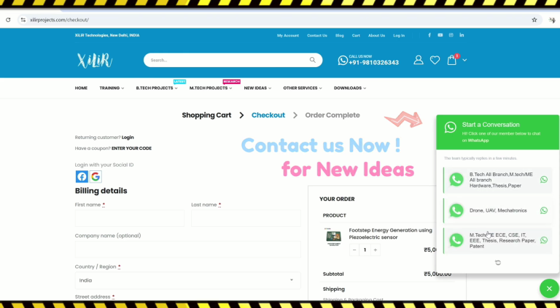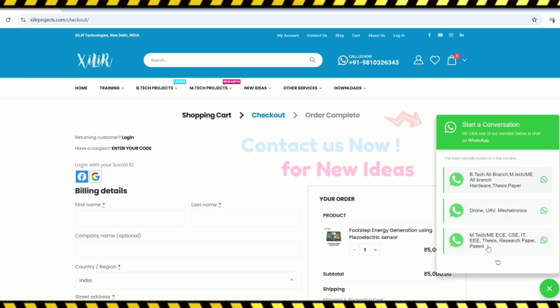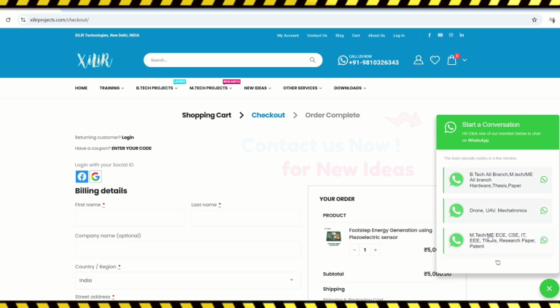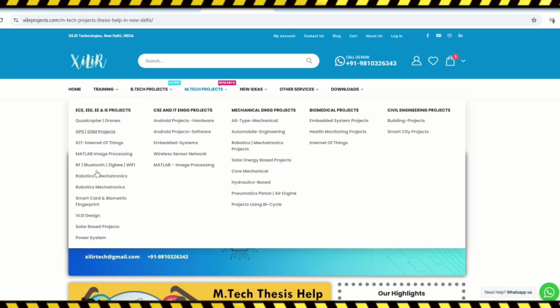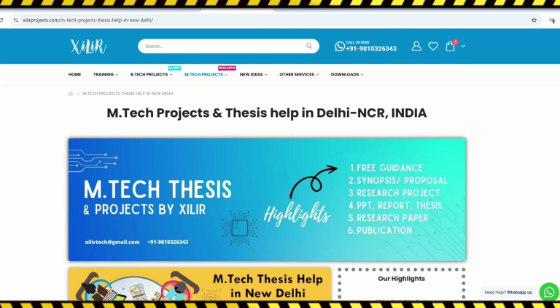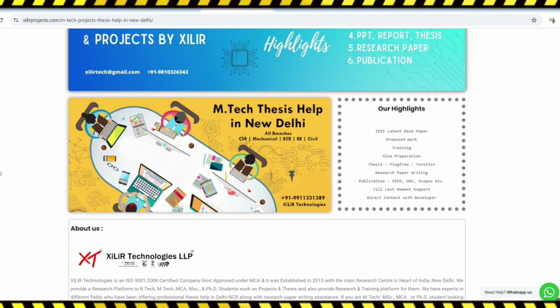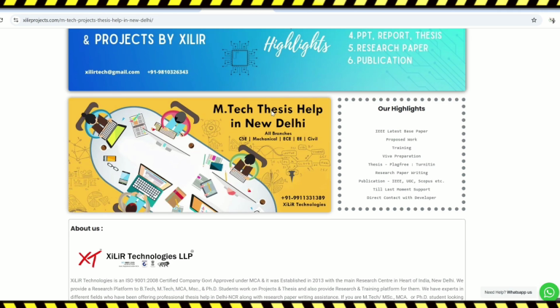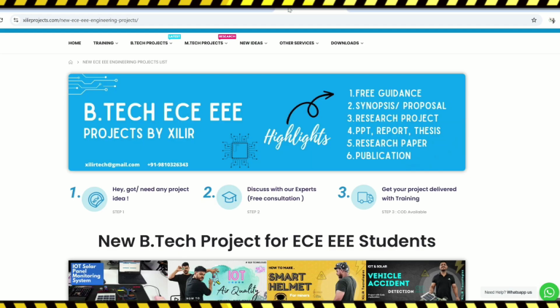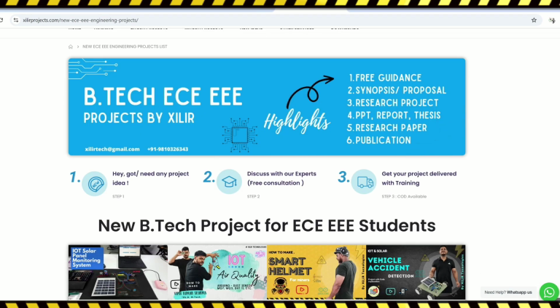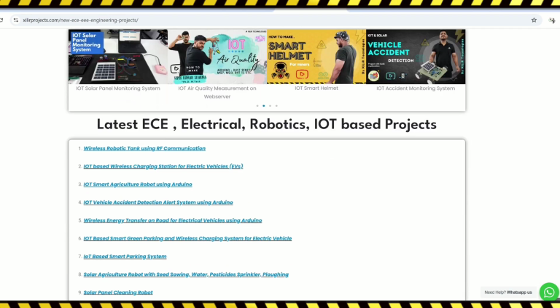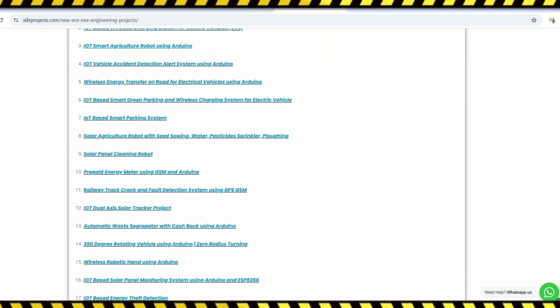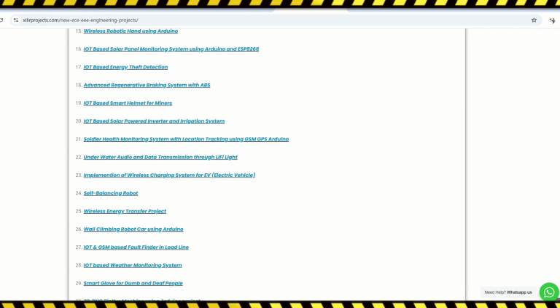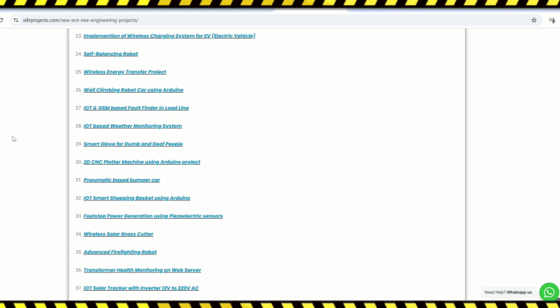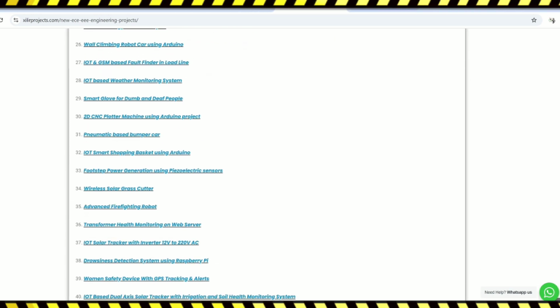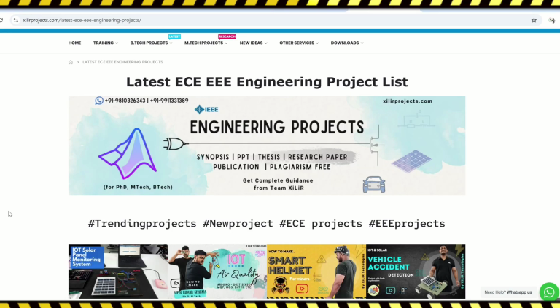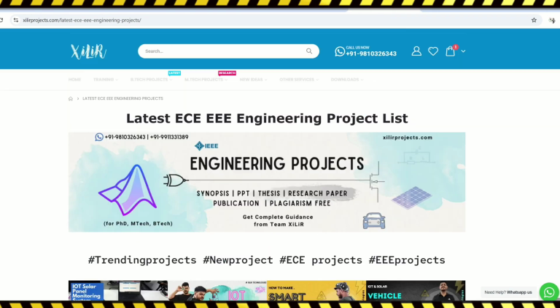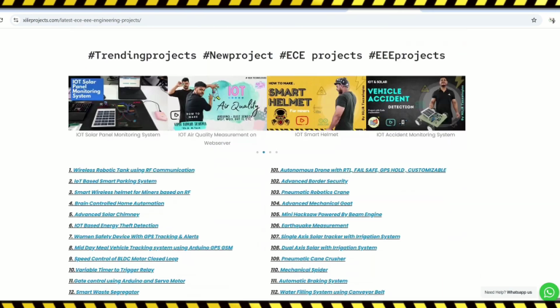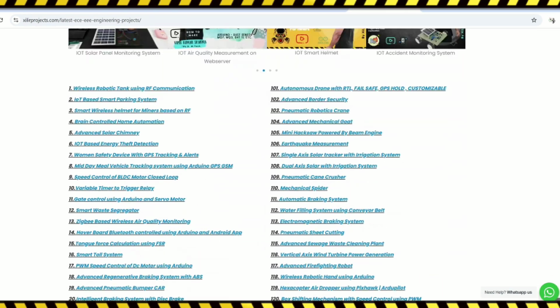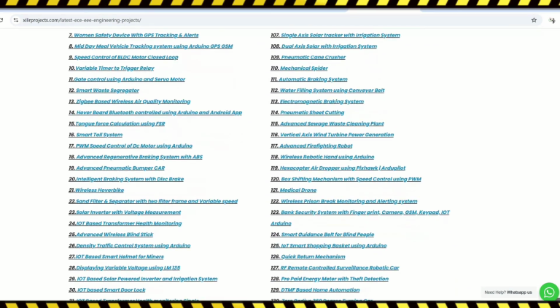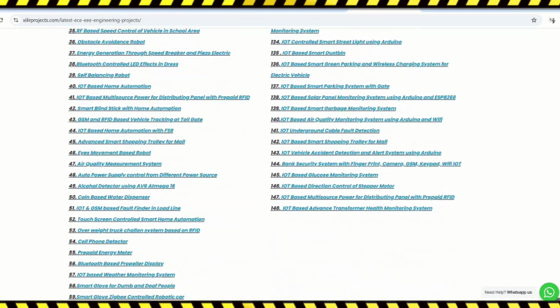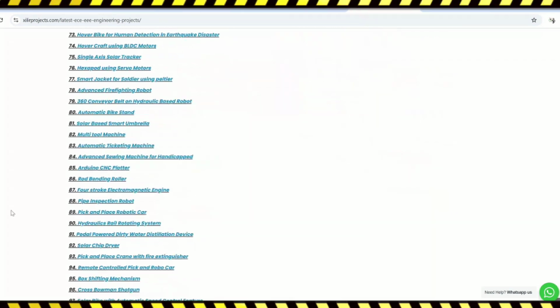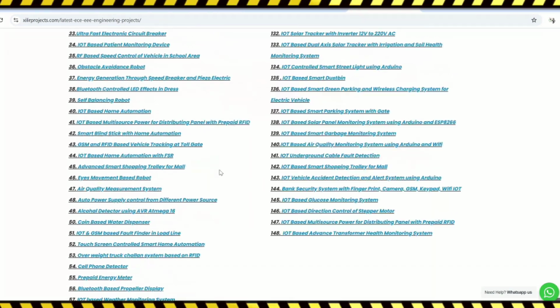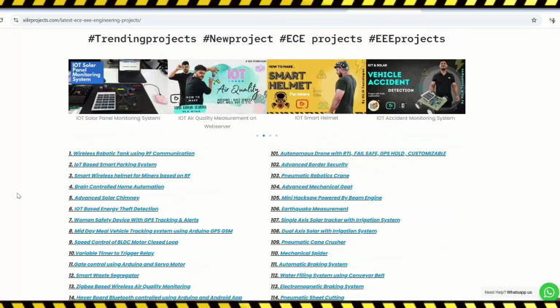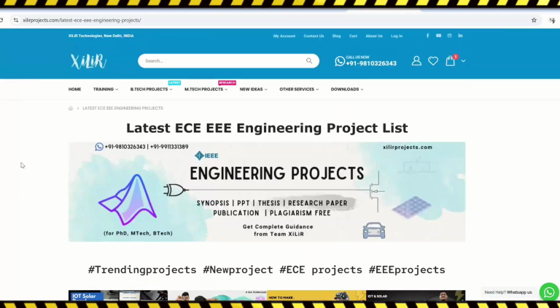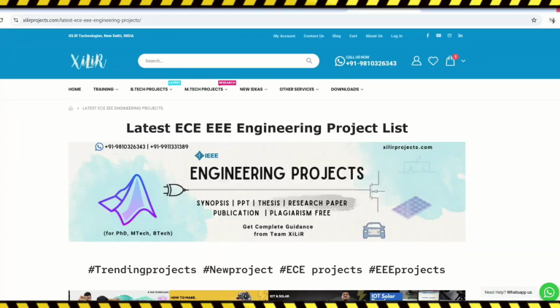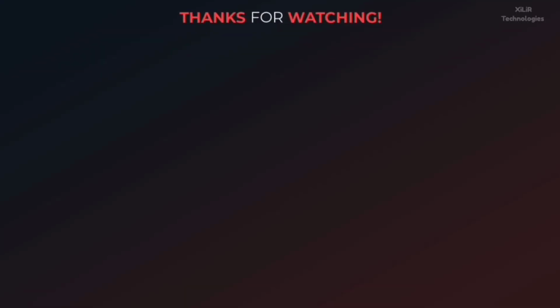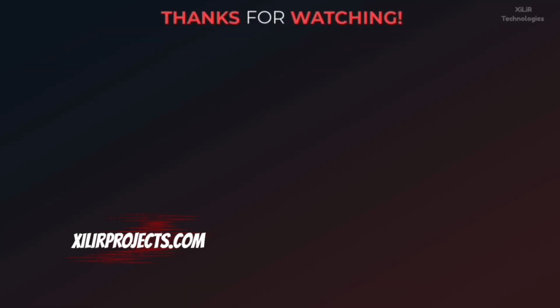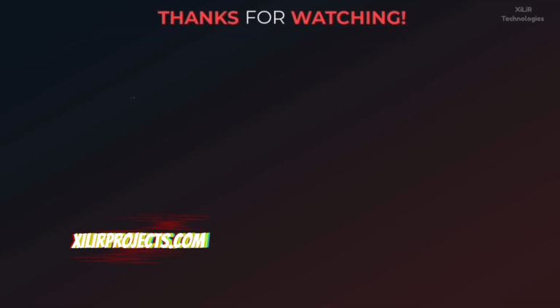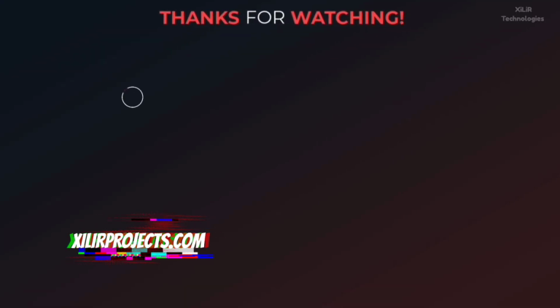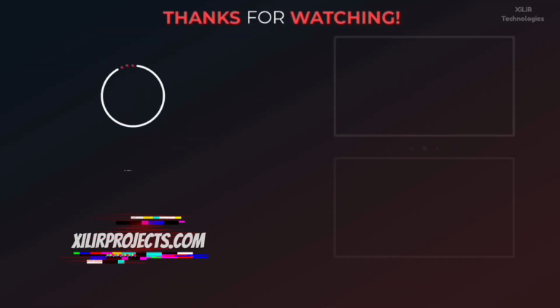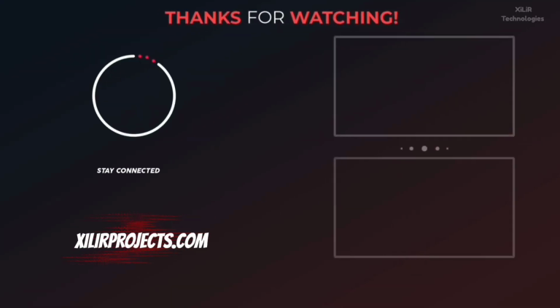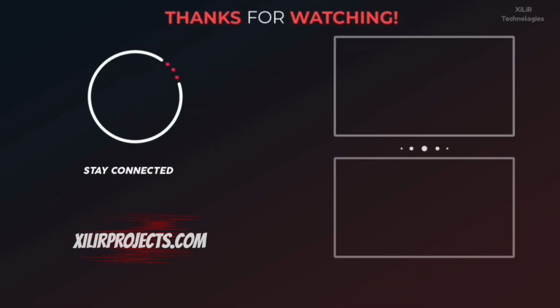To upgrade your knowledge you can join our channel — more details in the description. Thank you guys. Have a nice day. Bye.